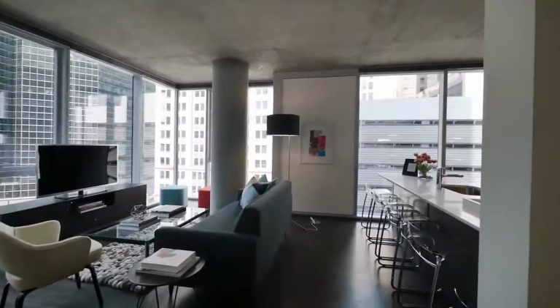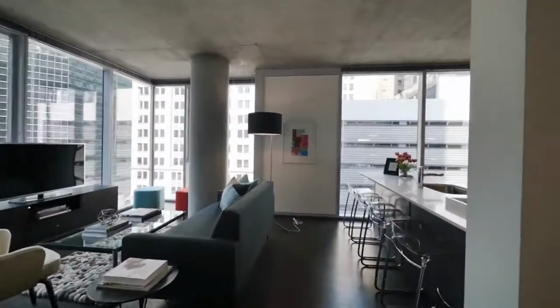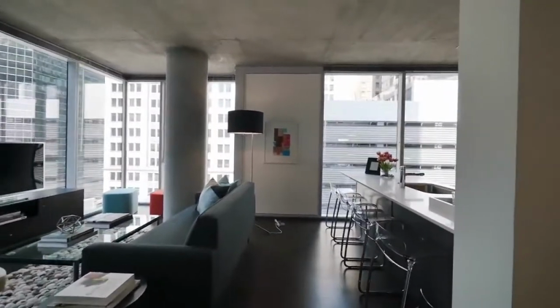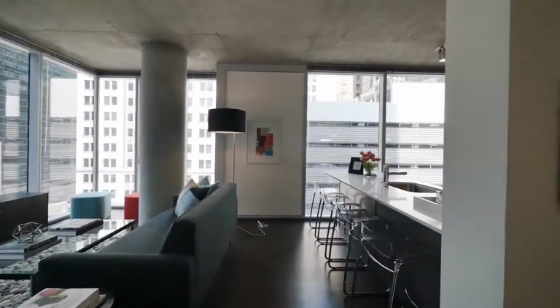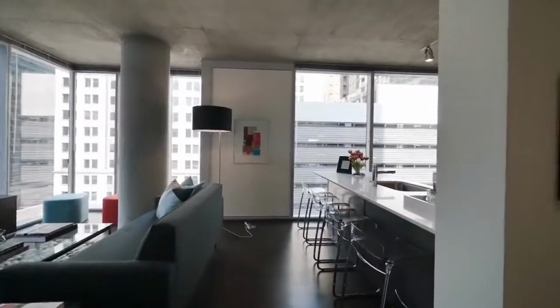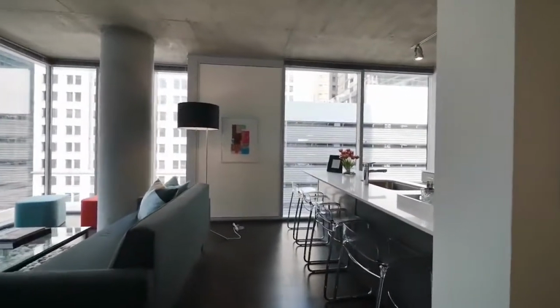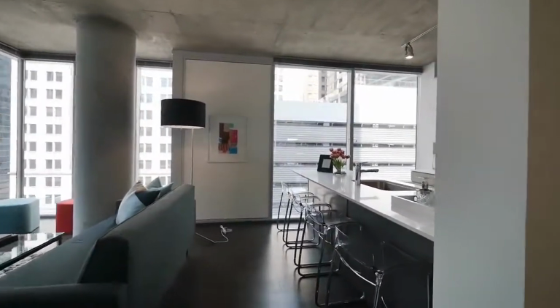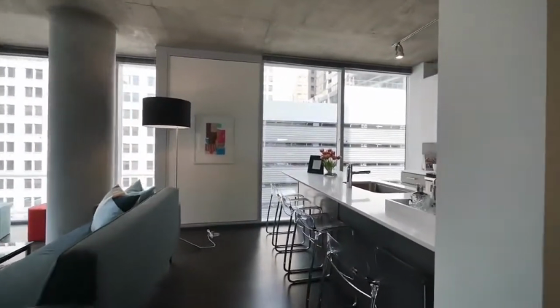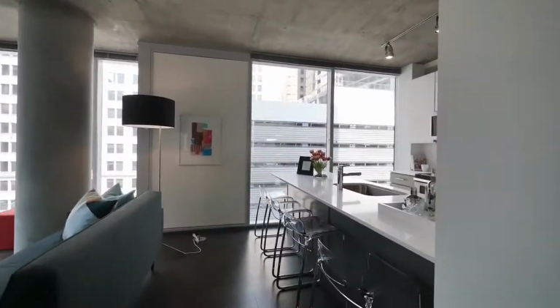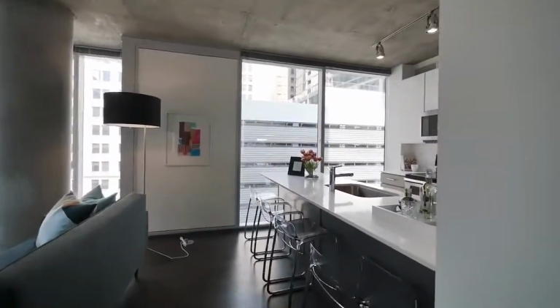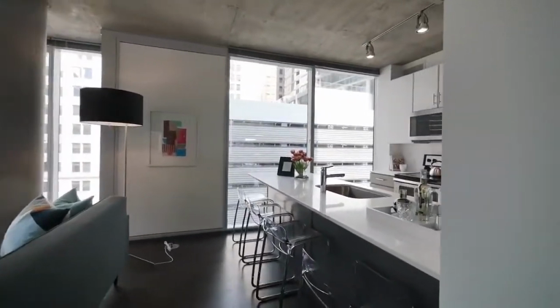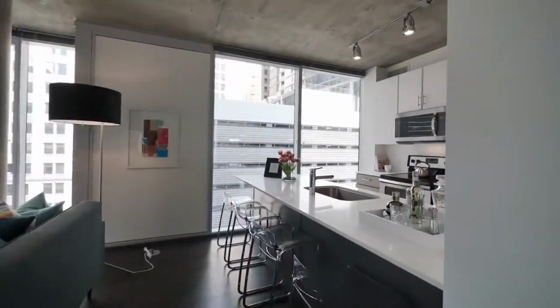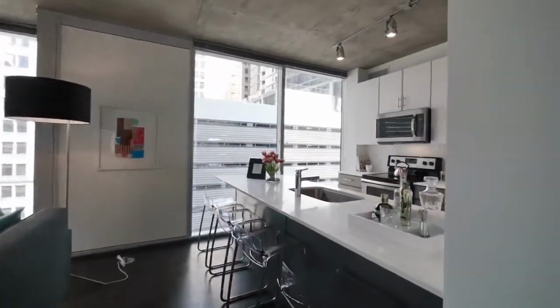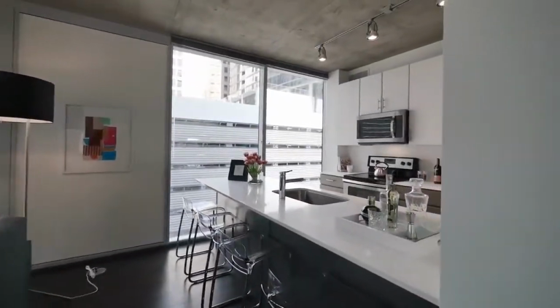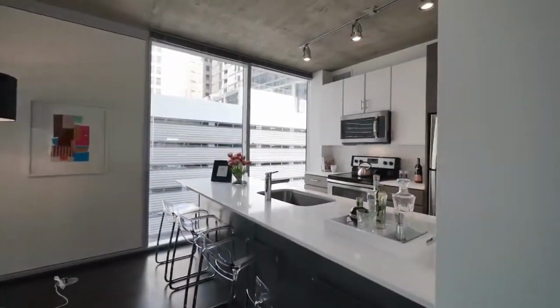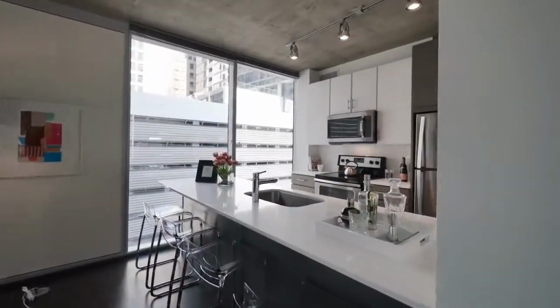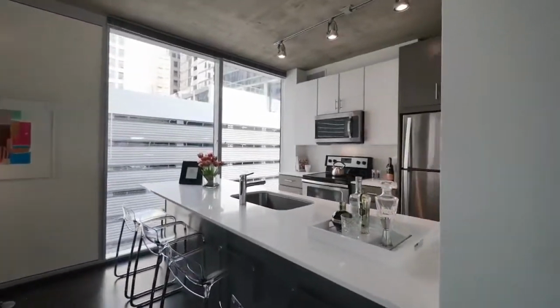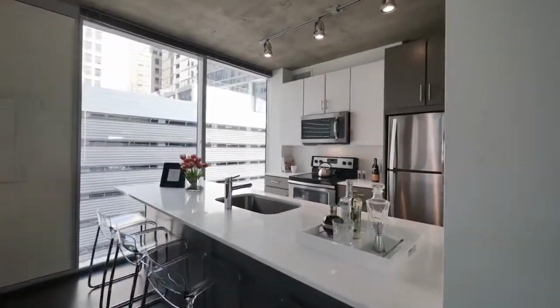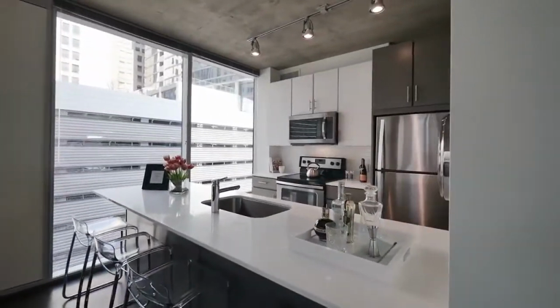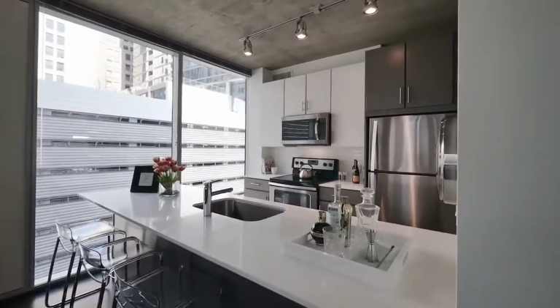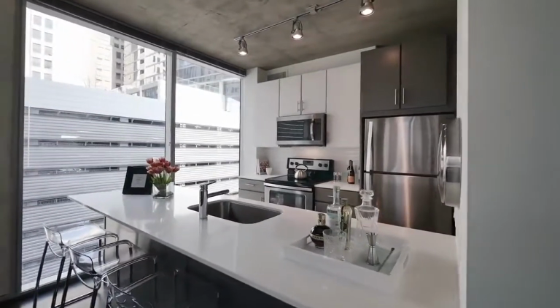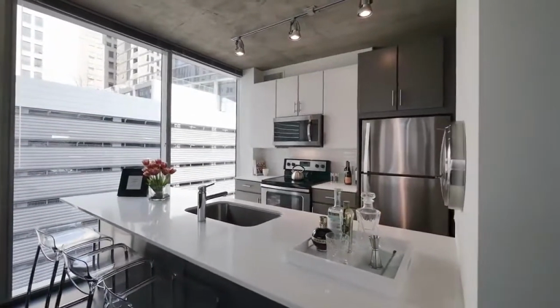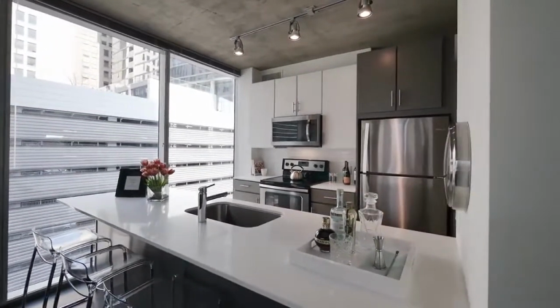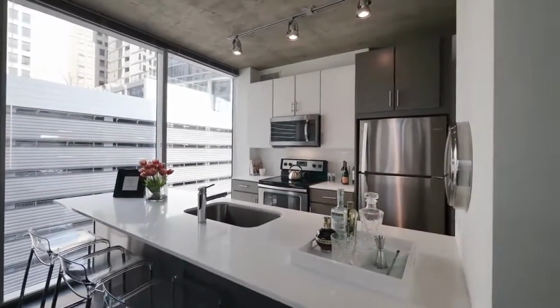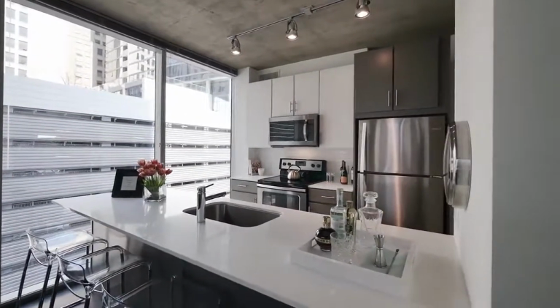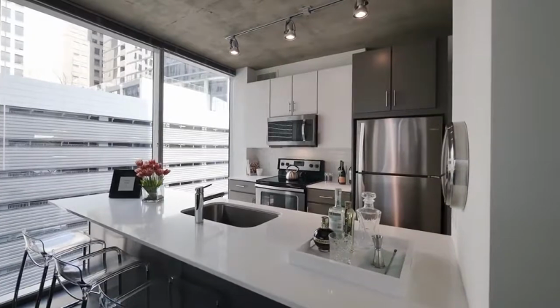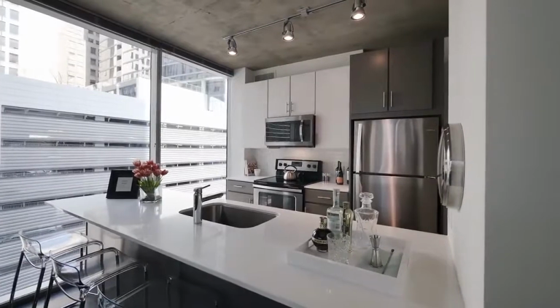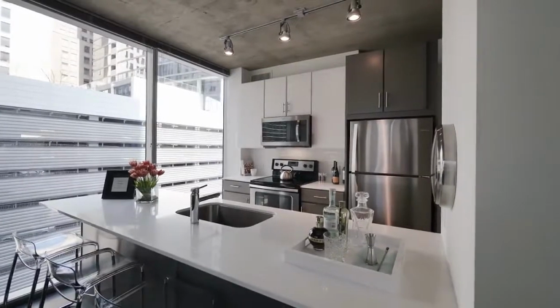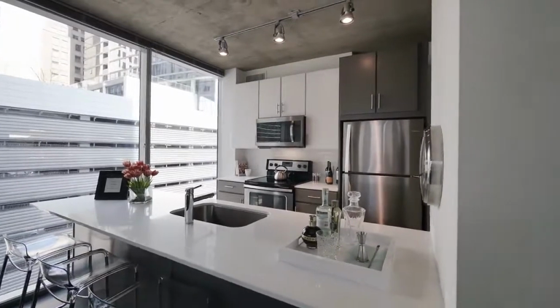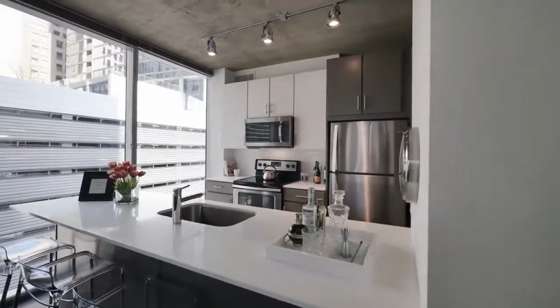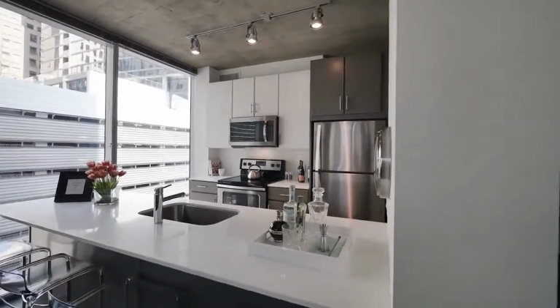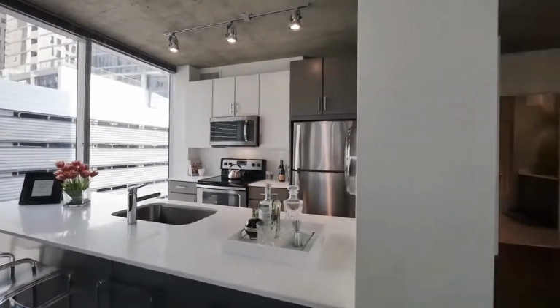The breakfast bar island can easily seat four, and the cook is always going to be in the party.